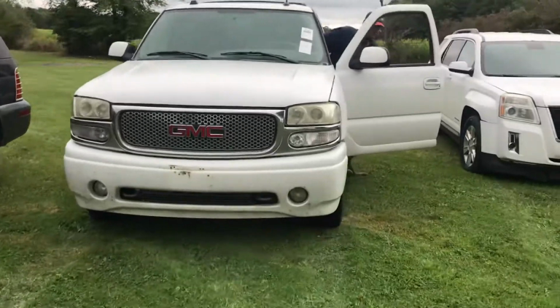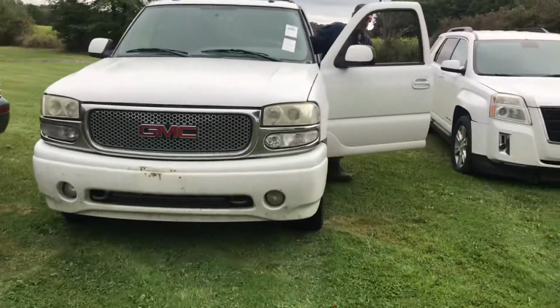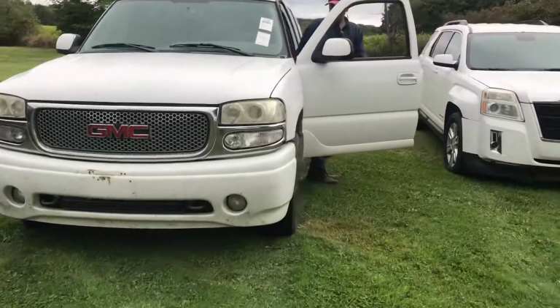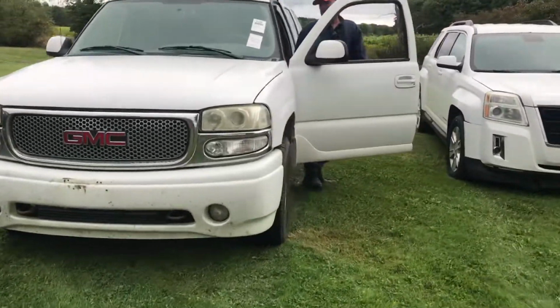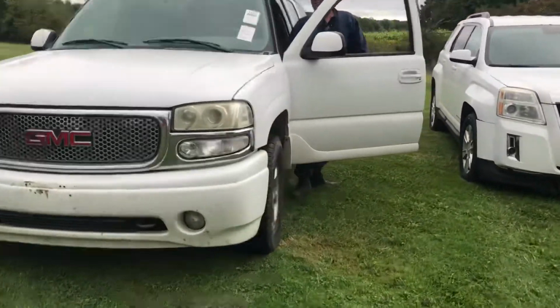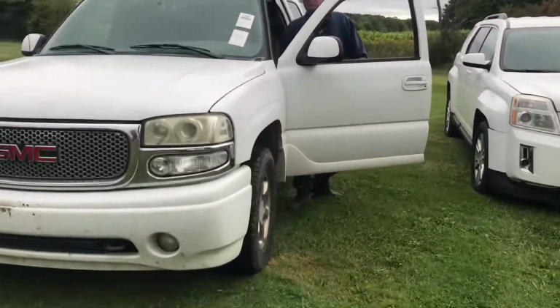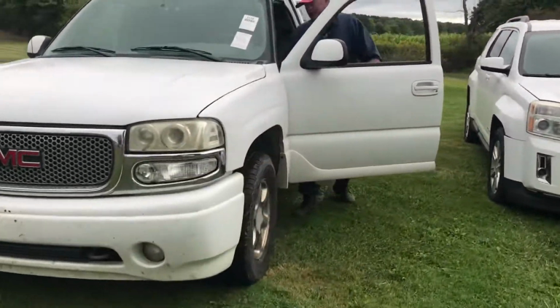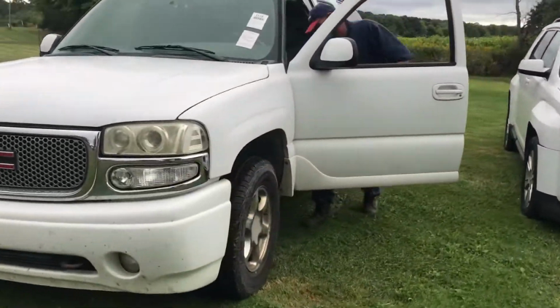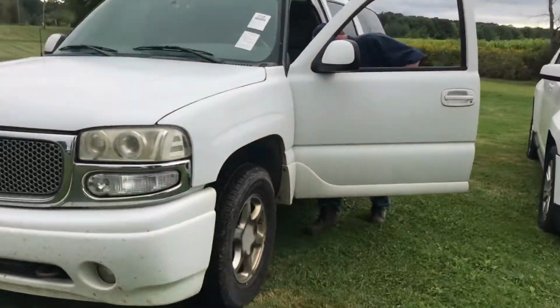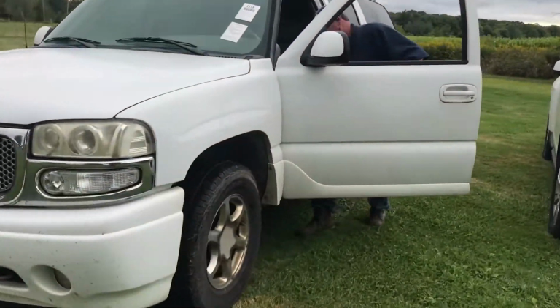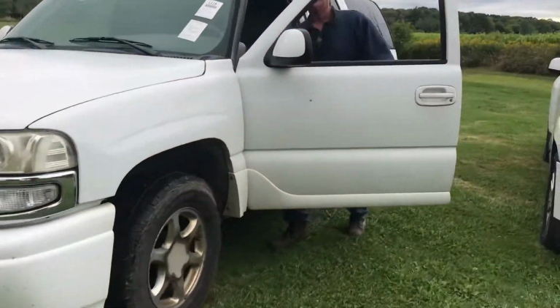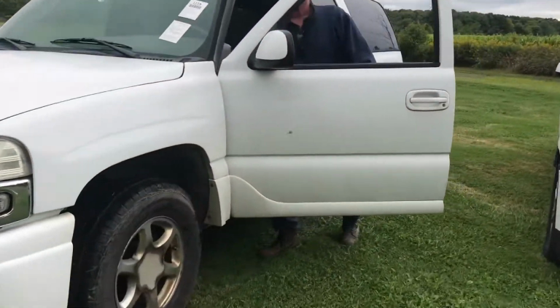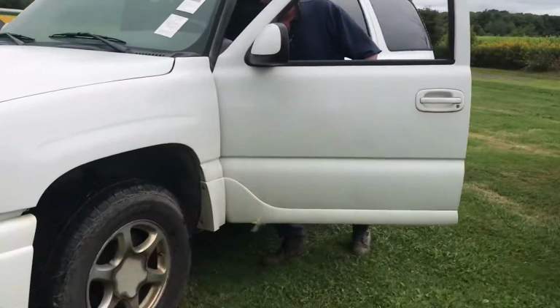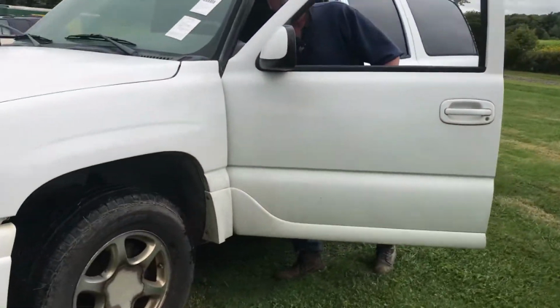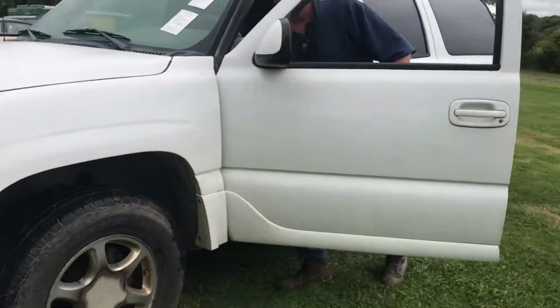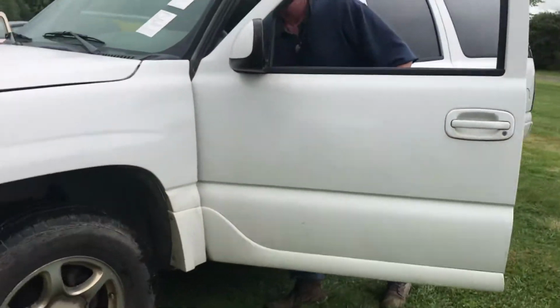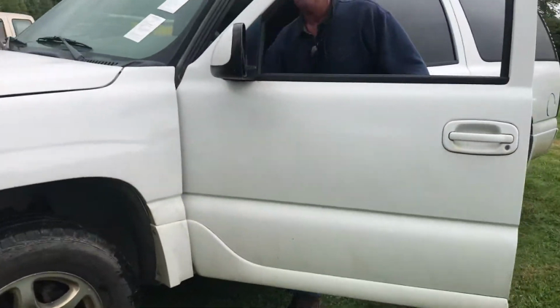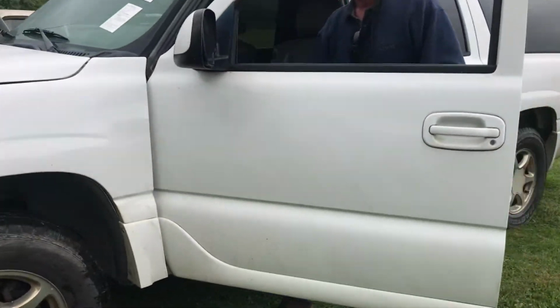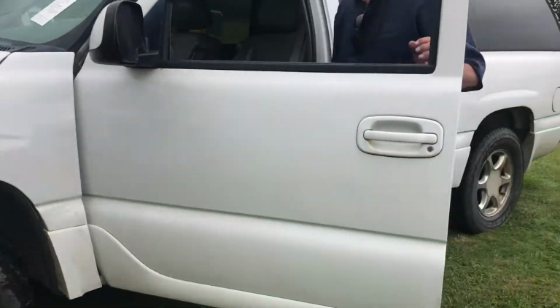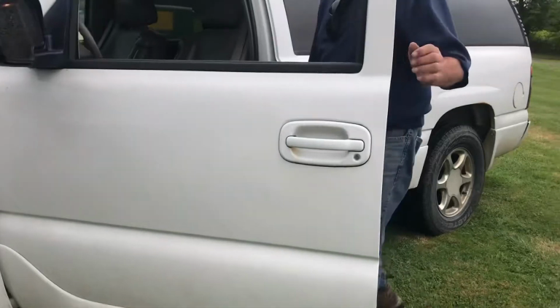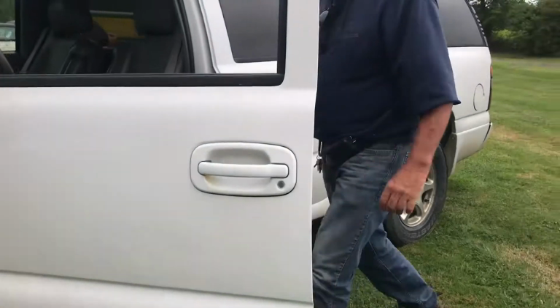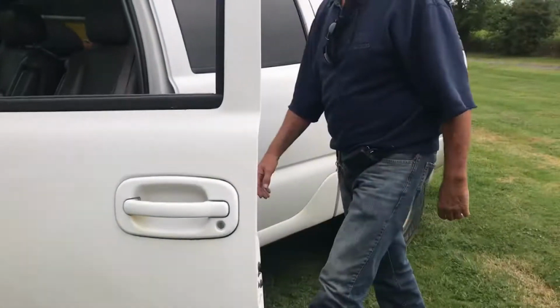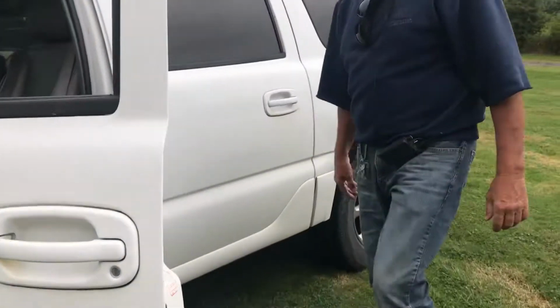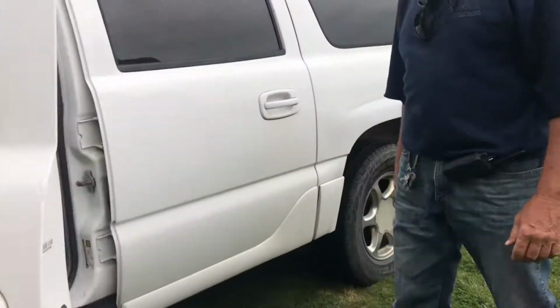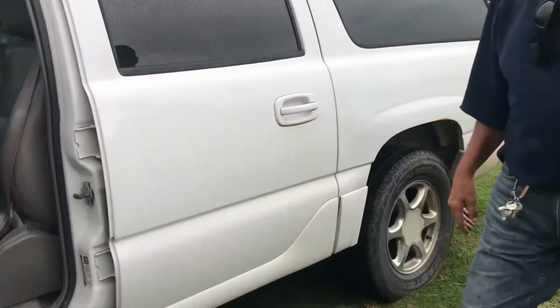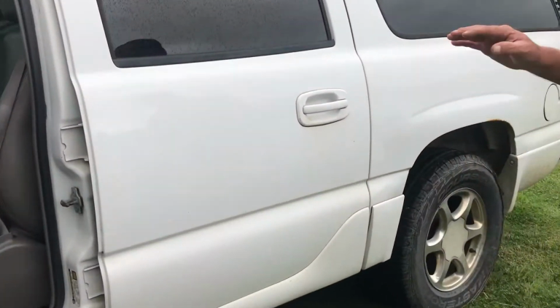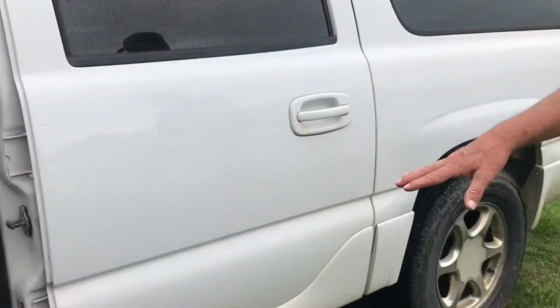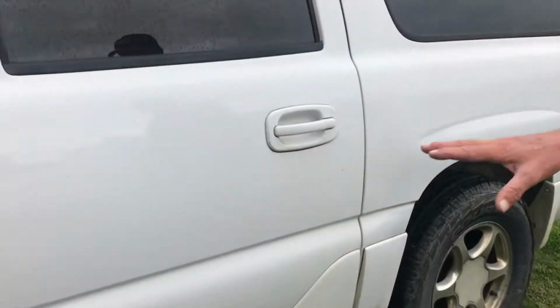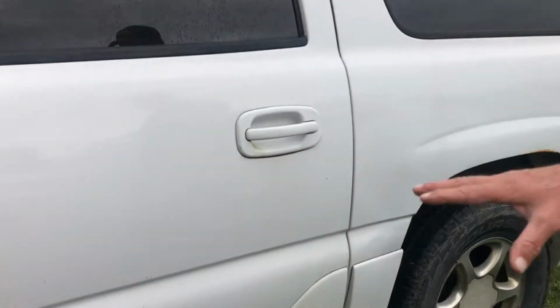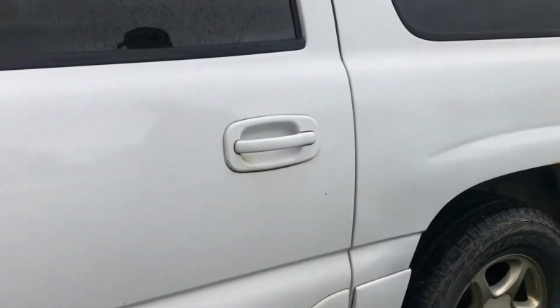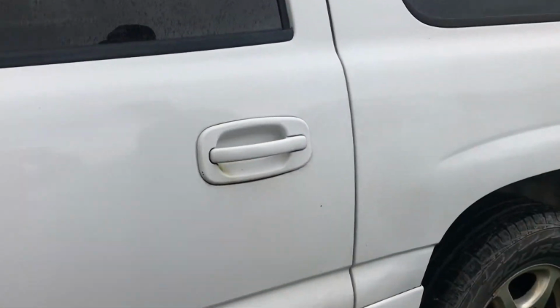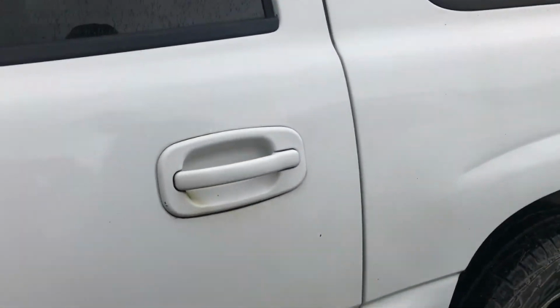This baby is going to need some brakes, pronto. They're bad — they're down, way down to the floor.